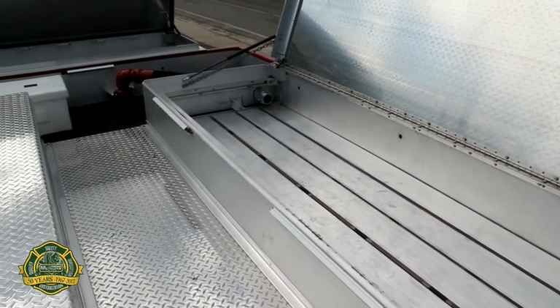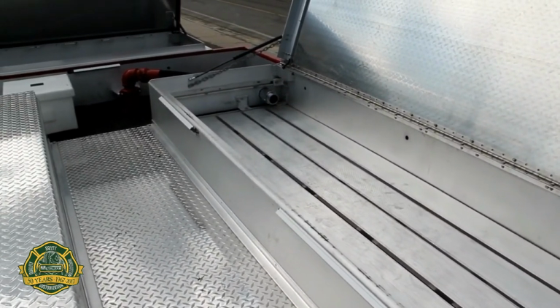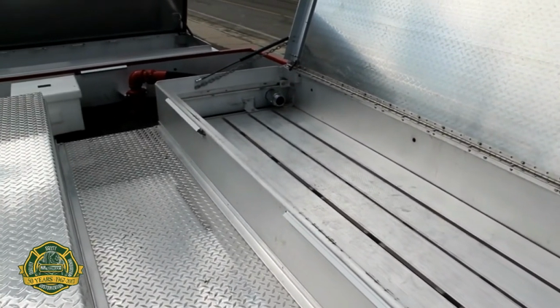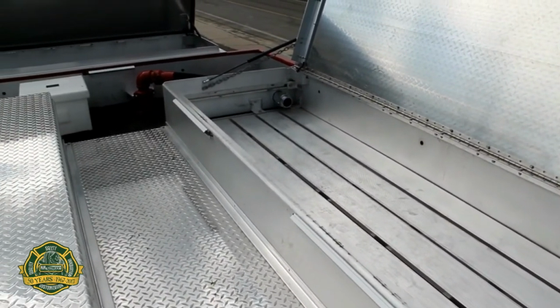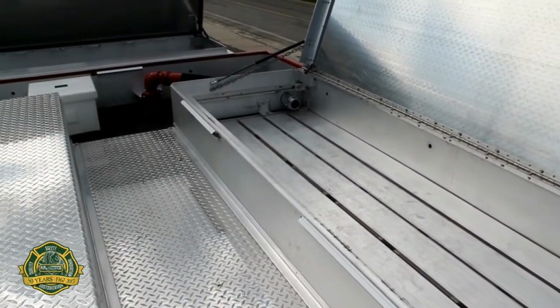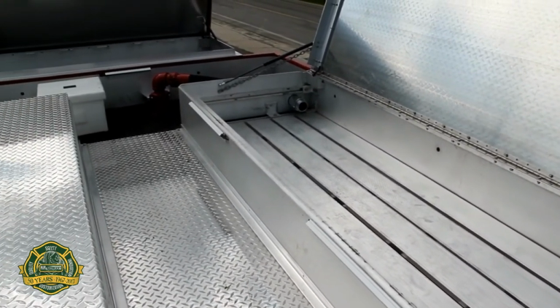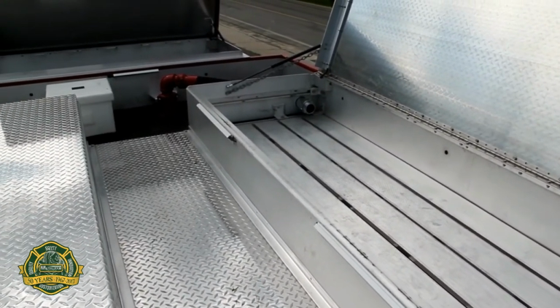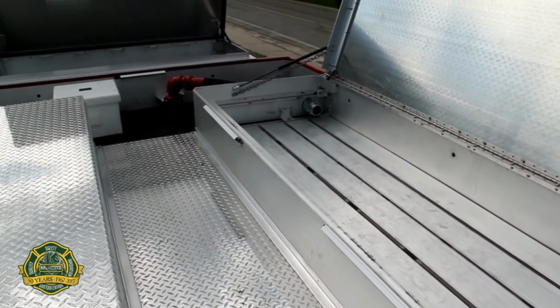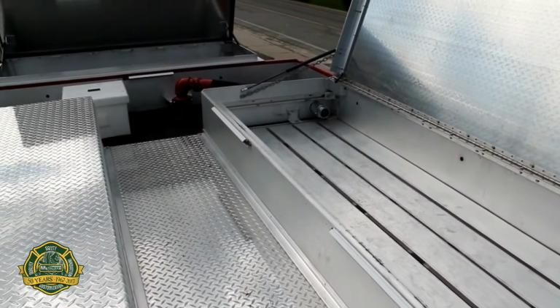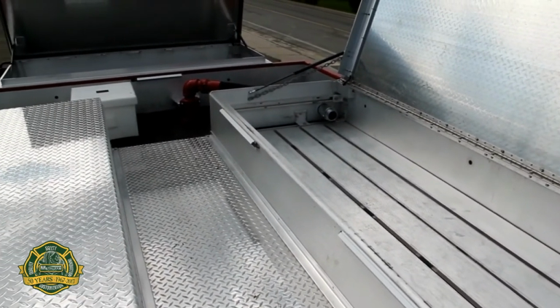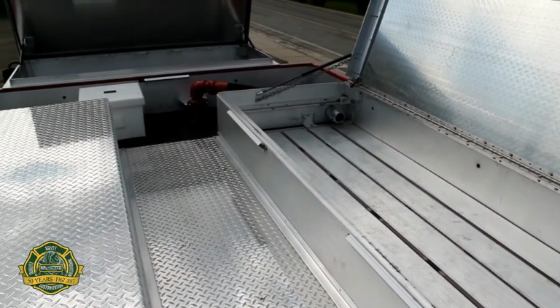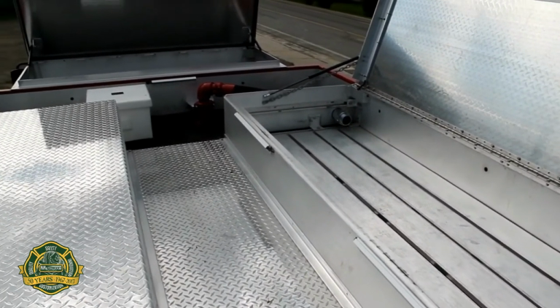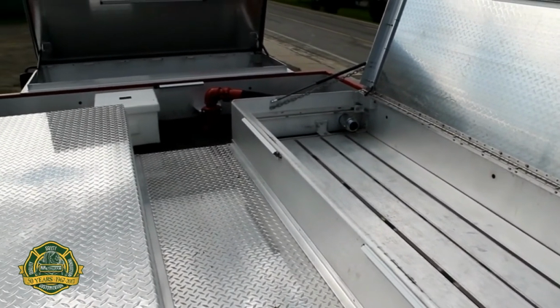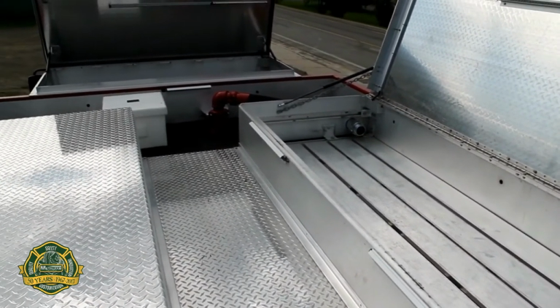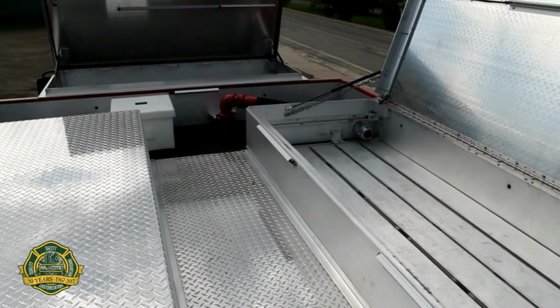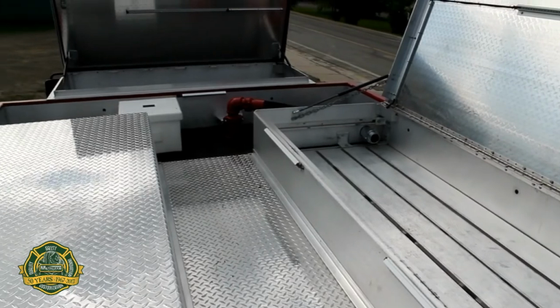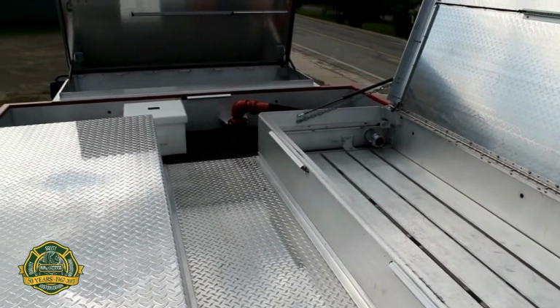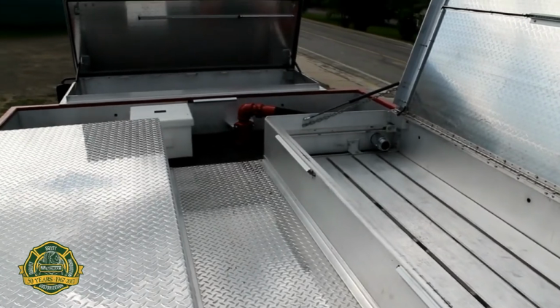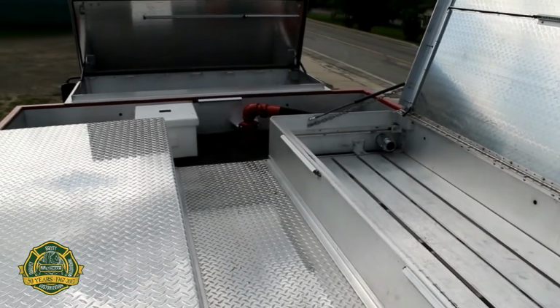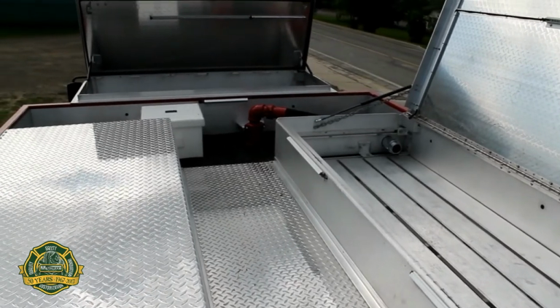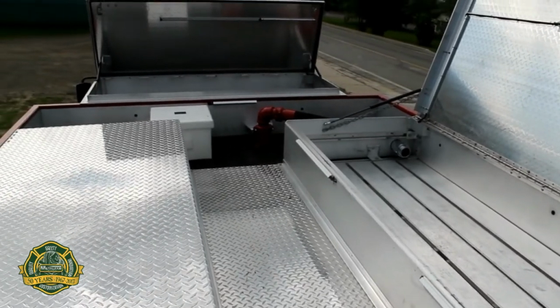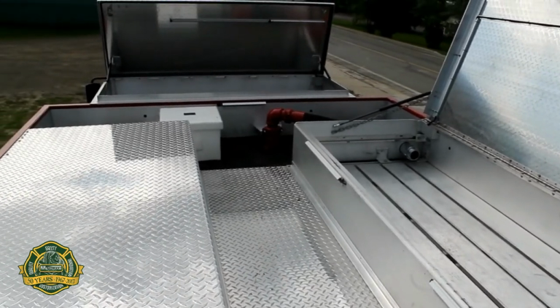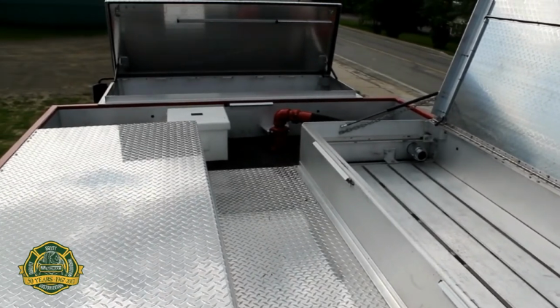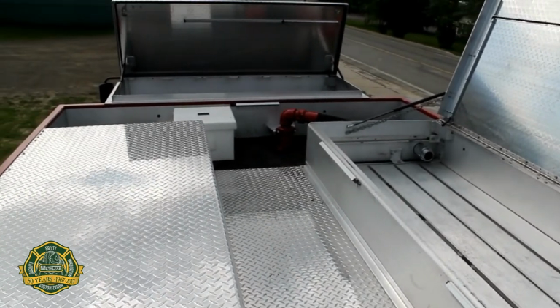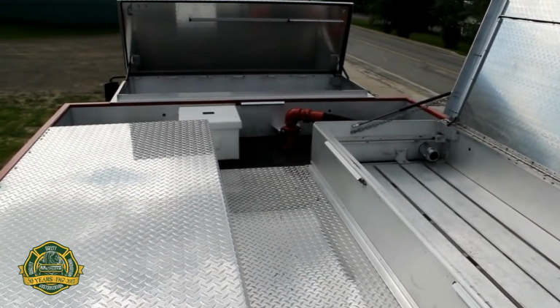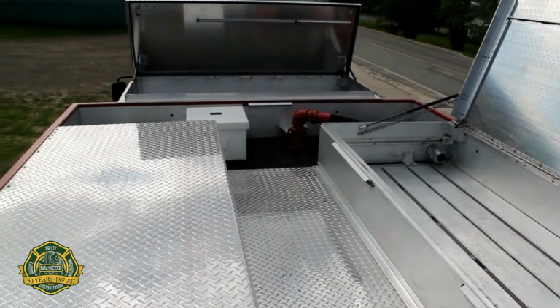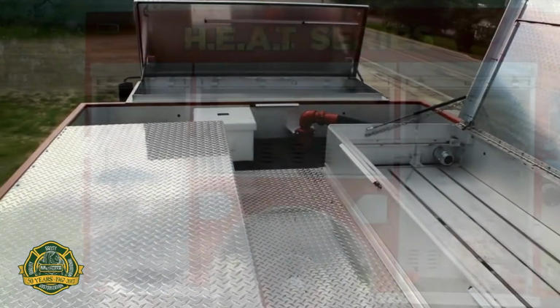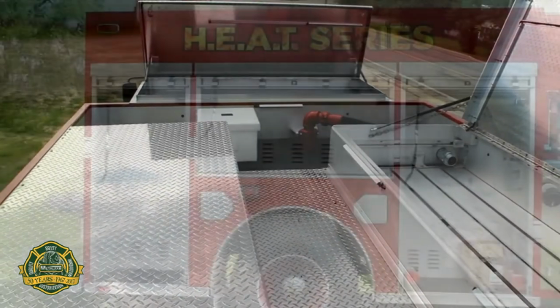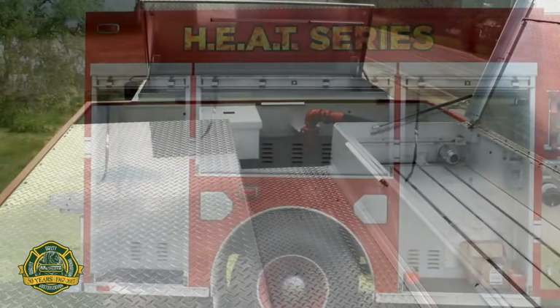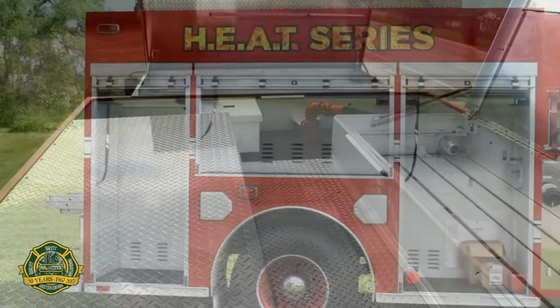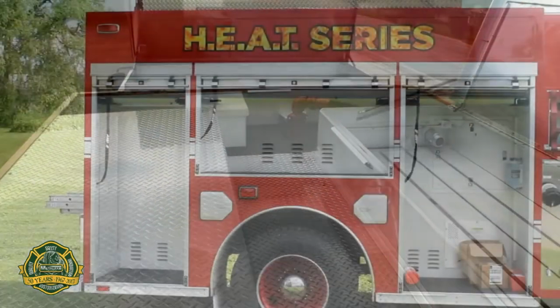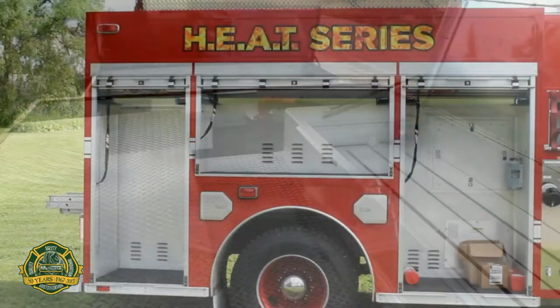There is a coffin compartment at the front of the body, and the walkway has LED lights.